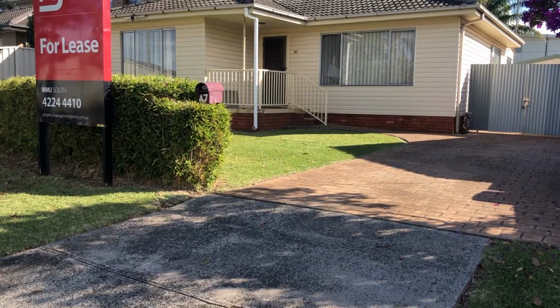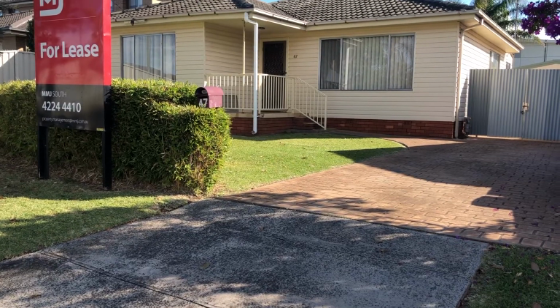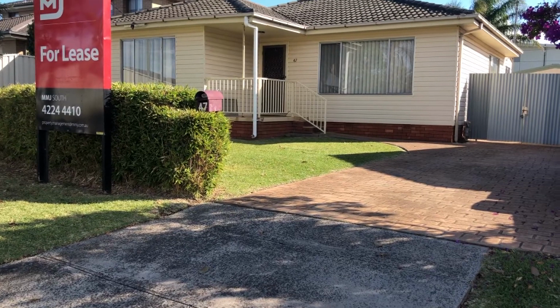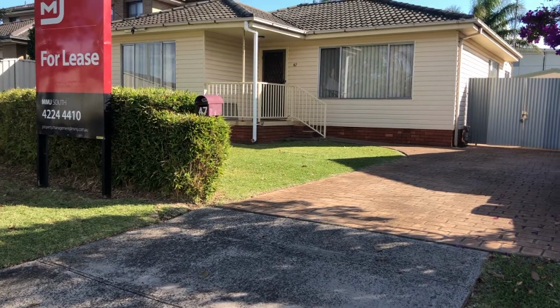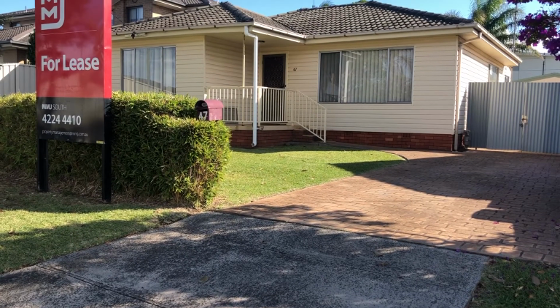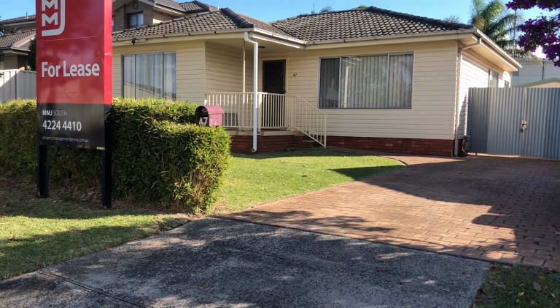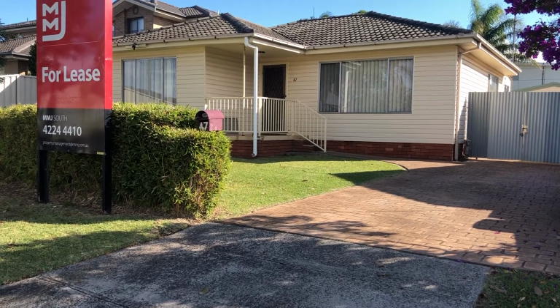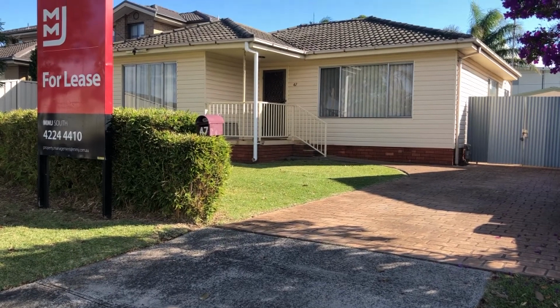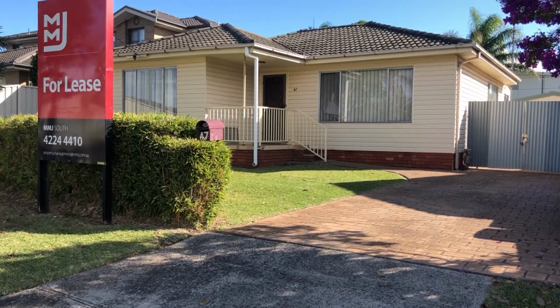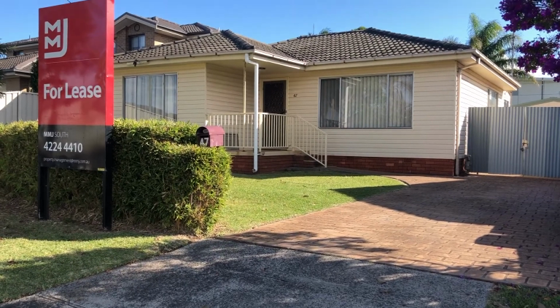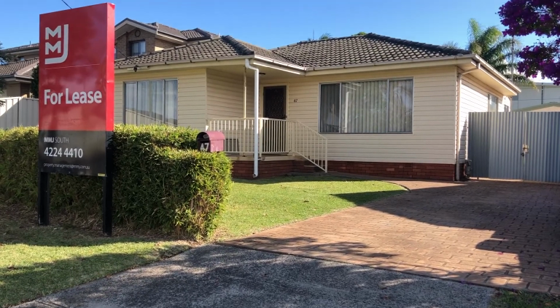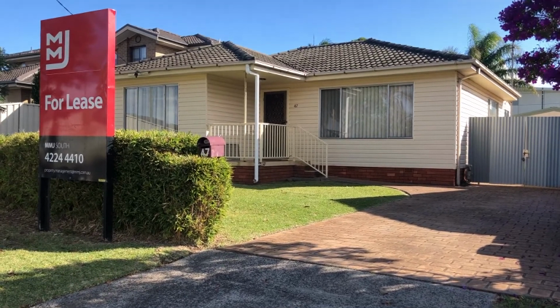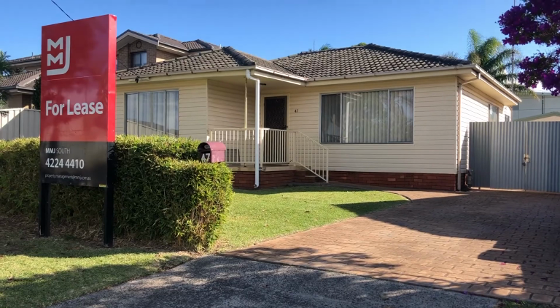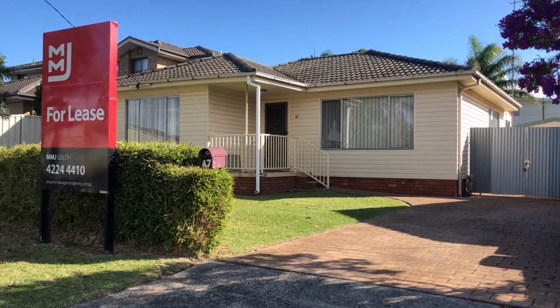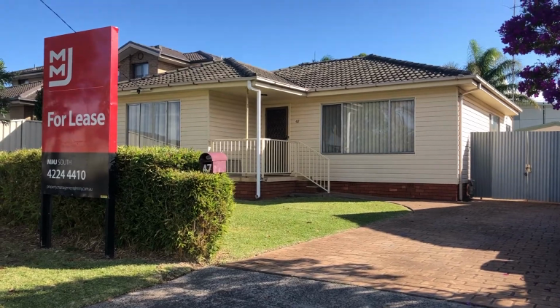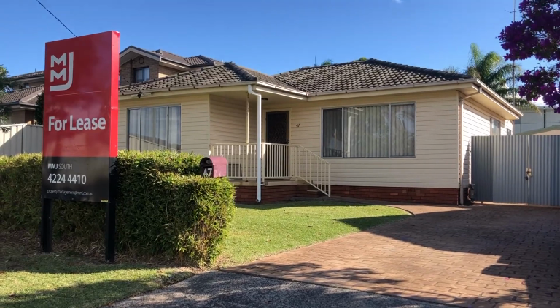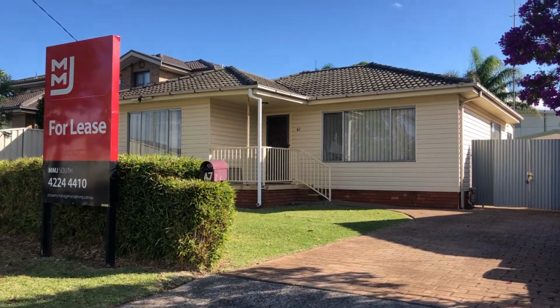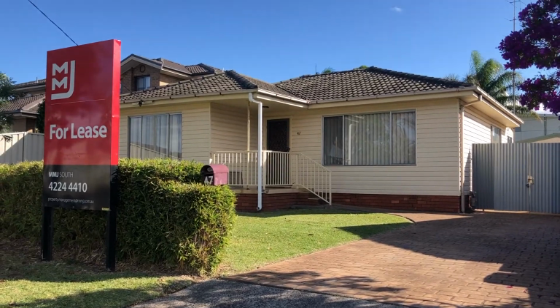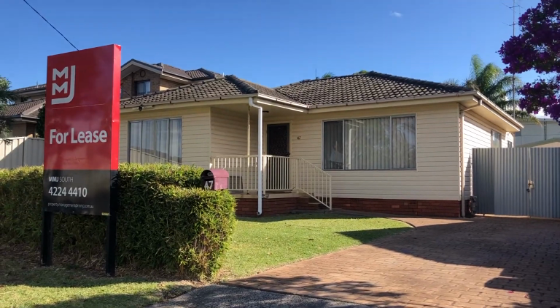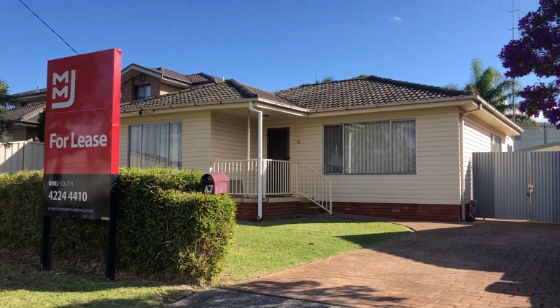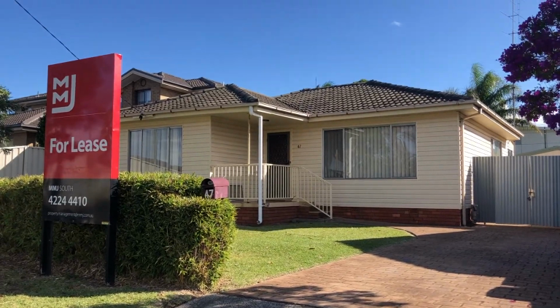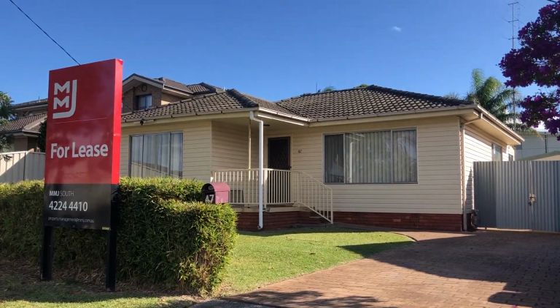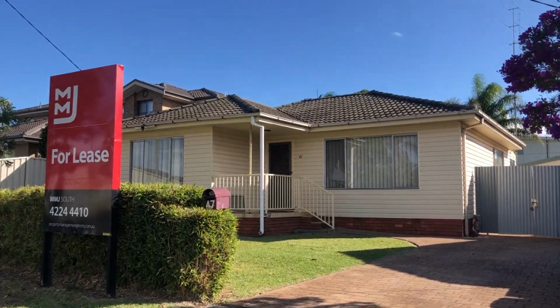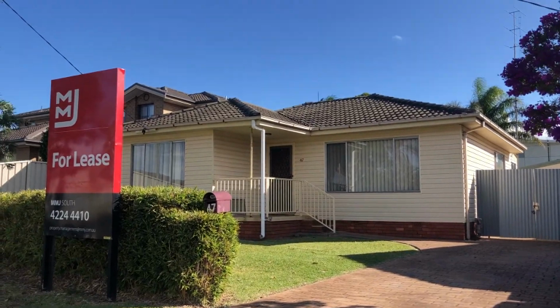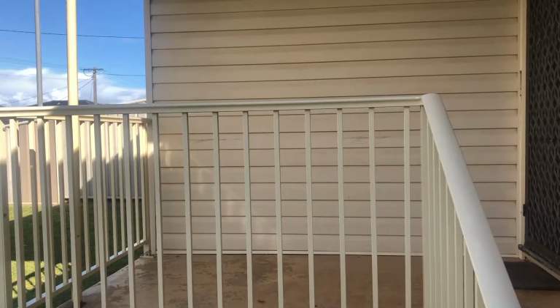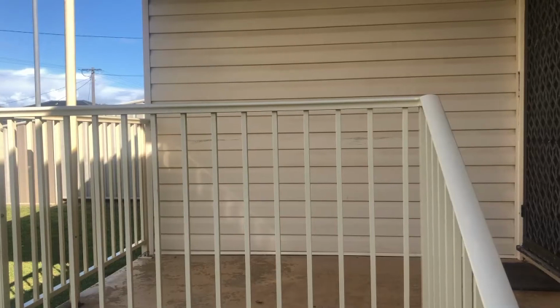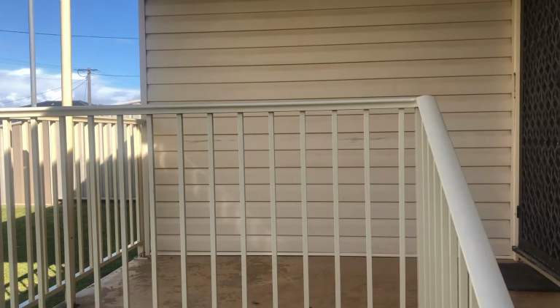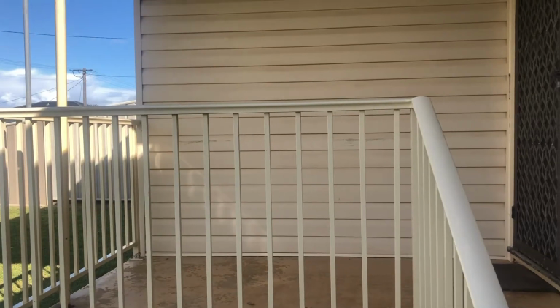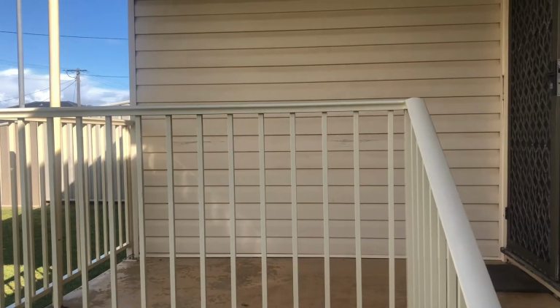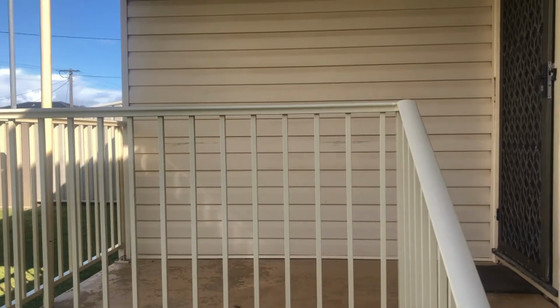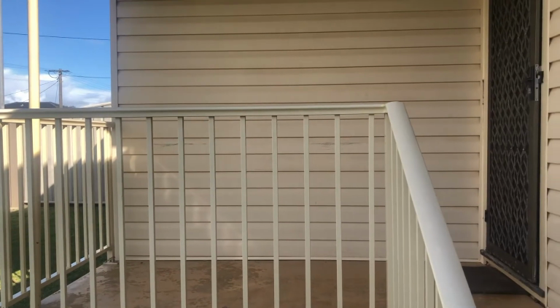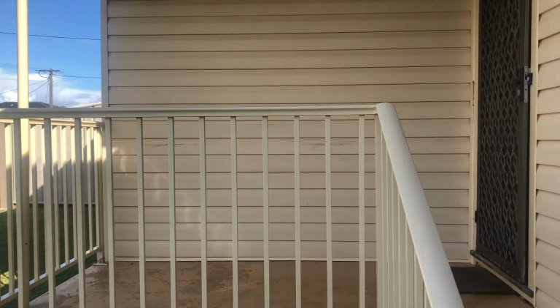Welcome to the online viewing of 47 McGregor Avenue in Barakites.